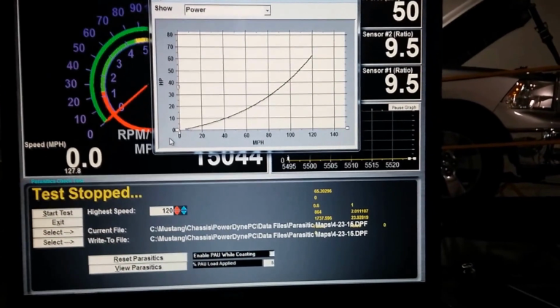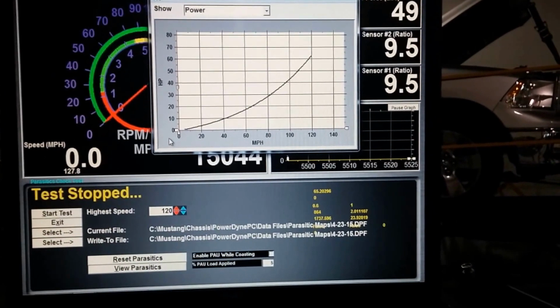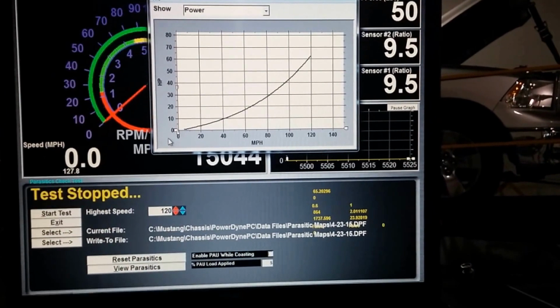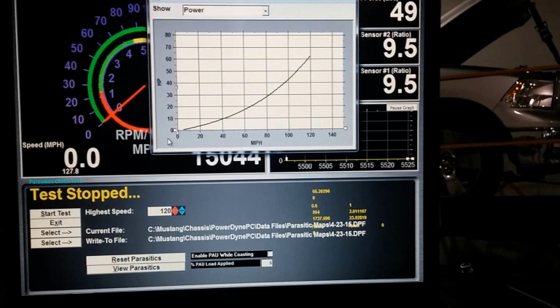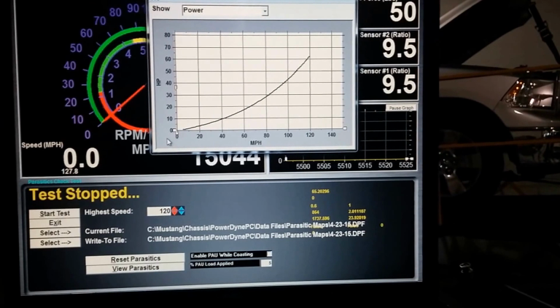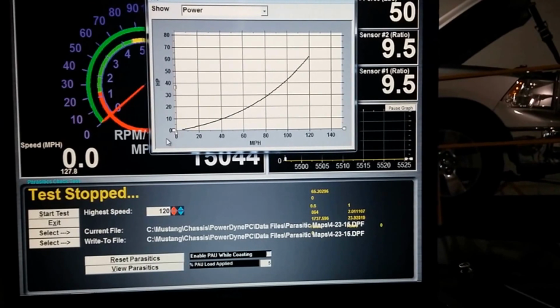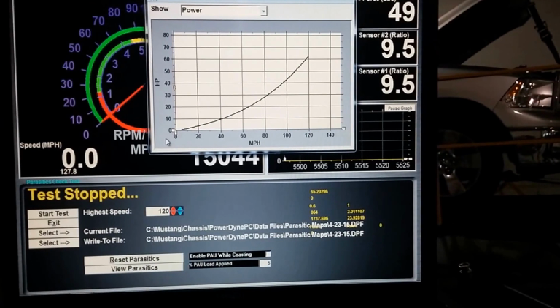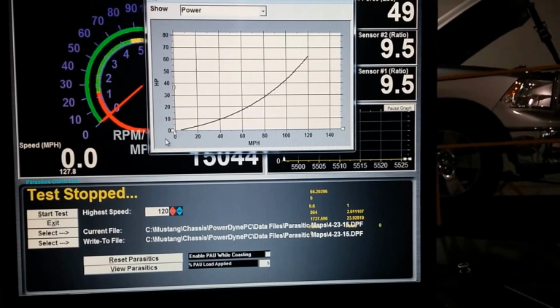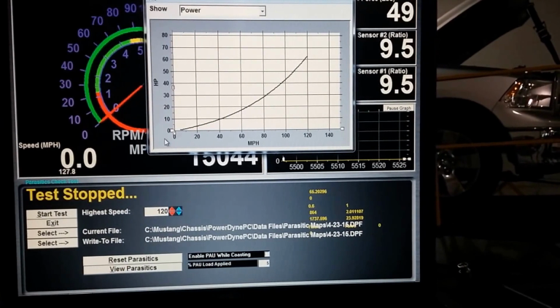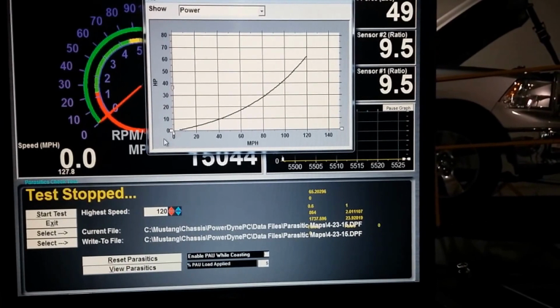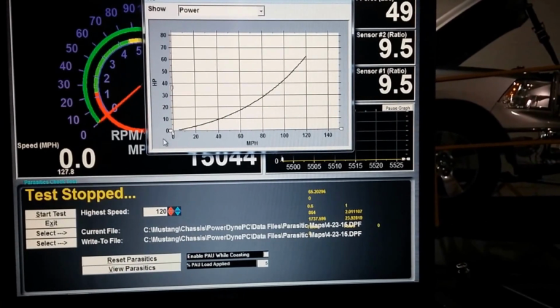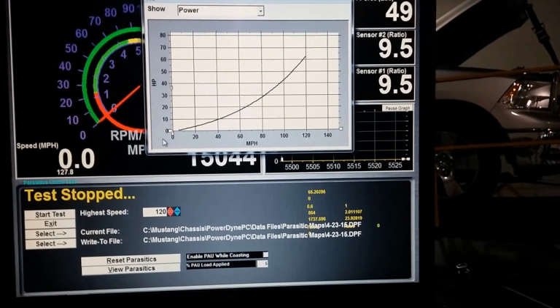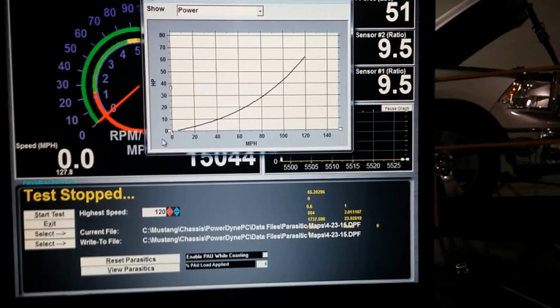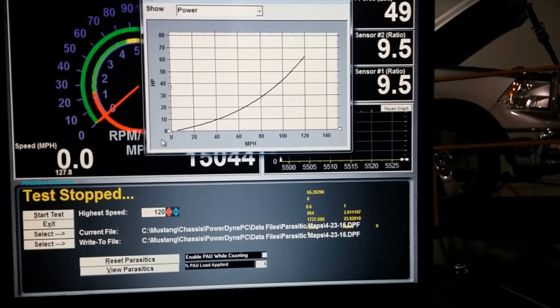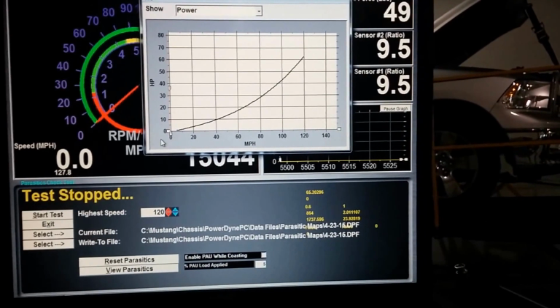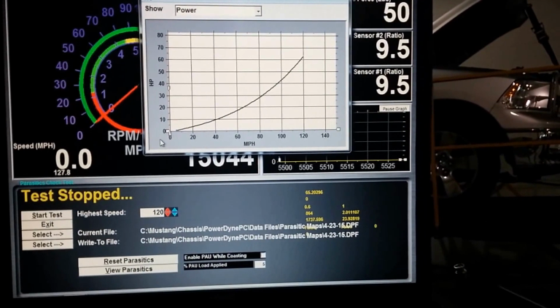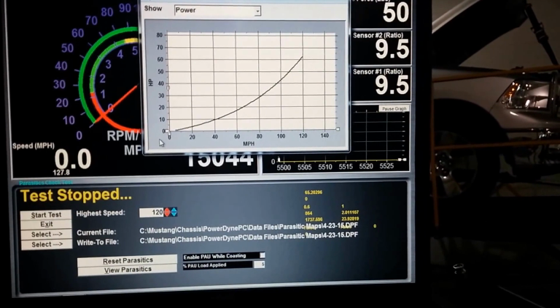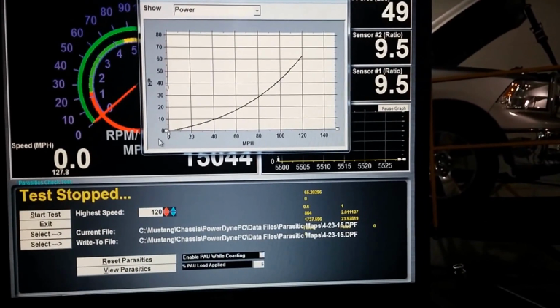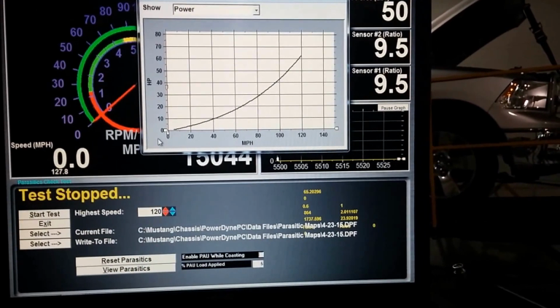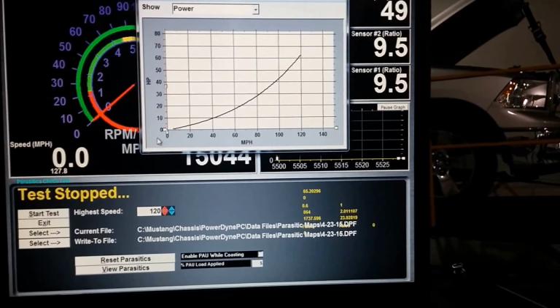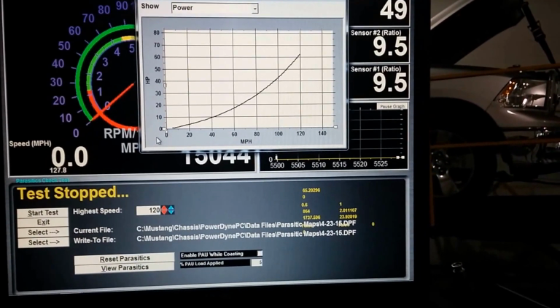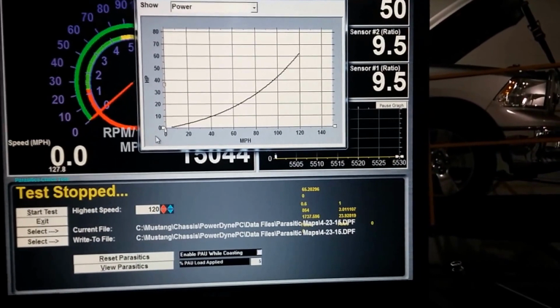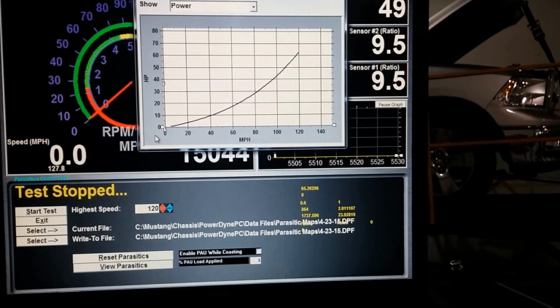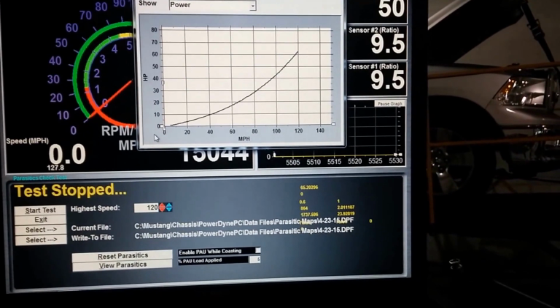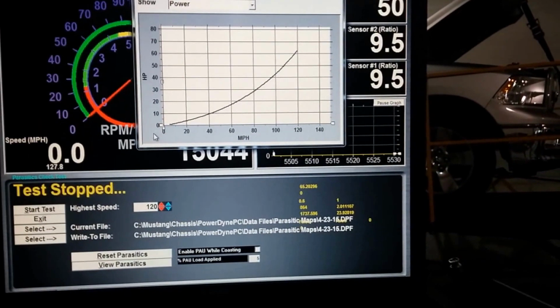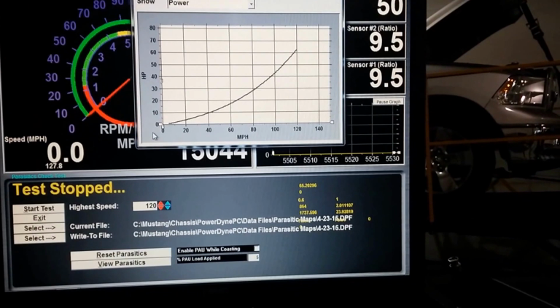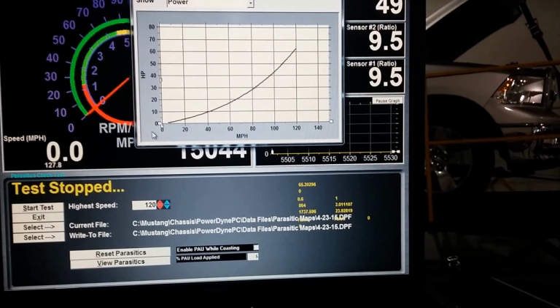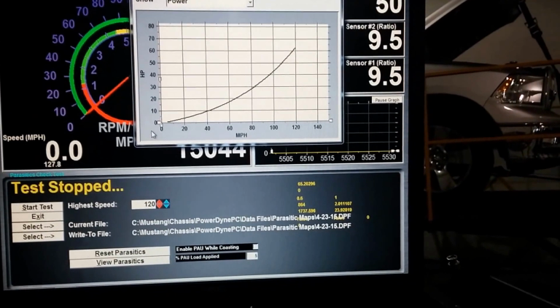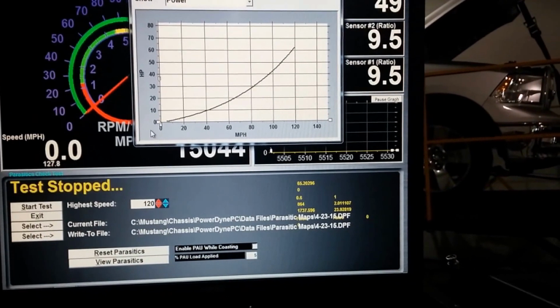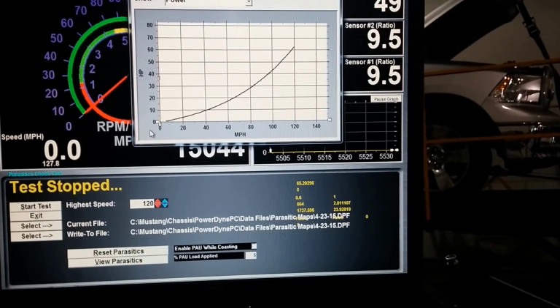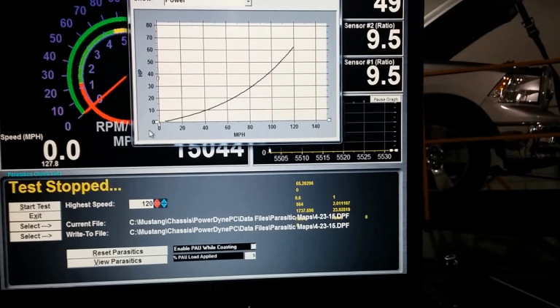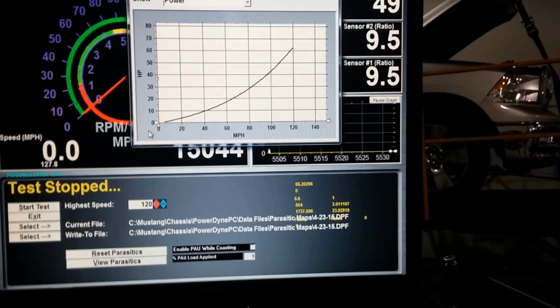In case I did not mention — once we hit 125 miles an hour, we placed the car in neutral and held the clutch all the way until the car came to a stop.